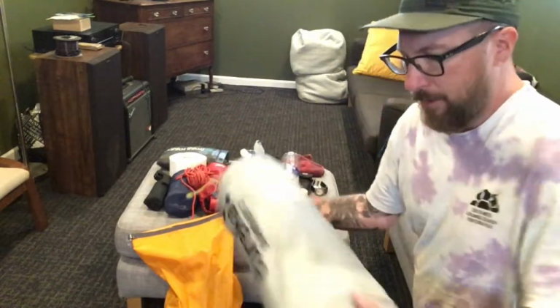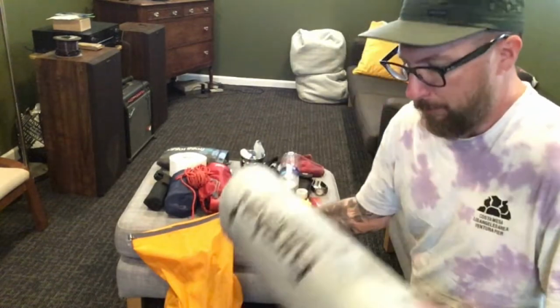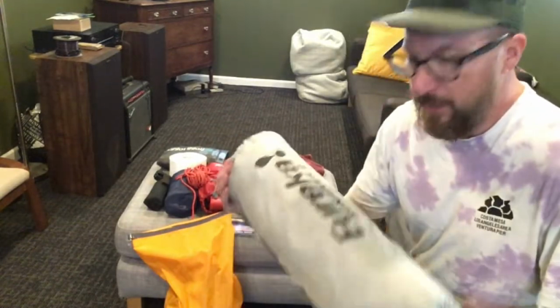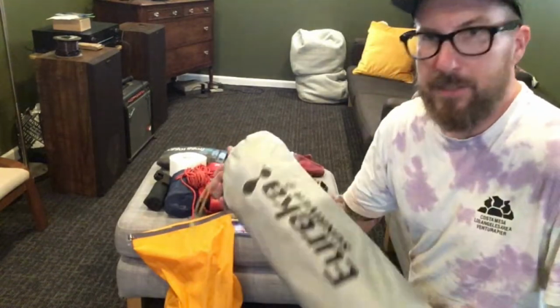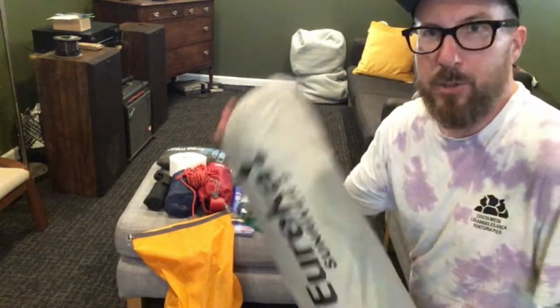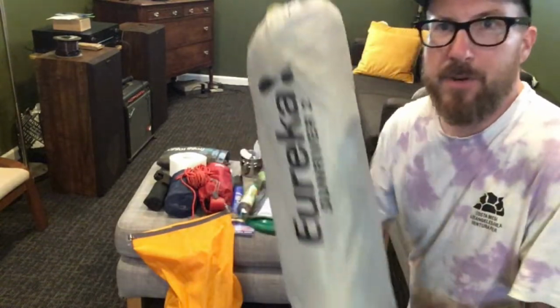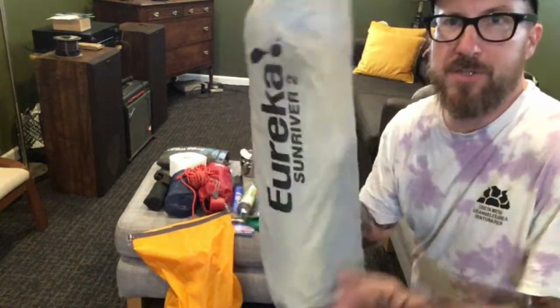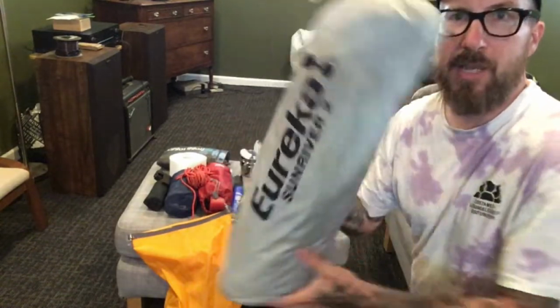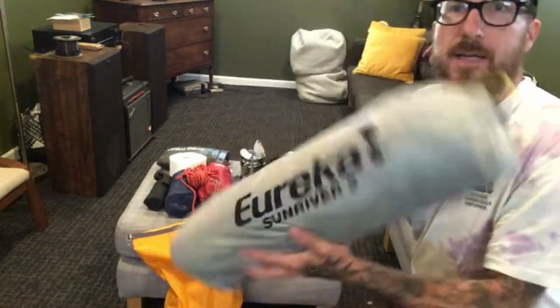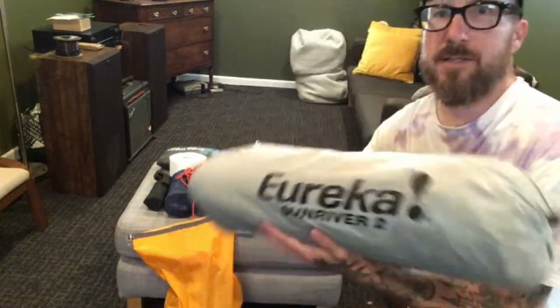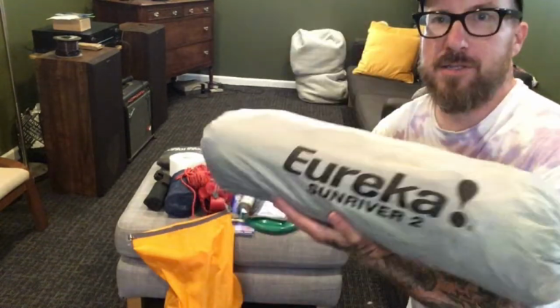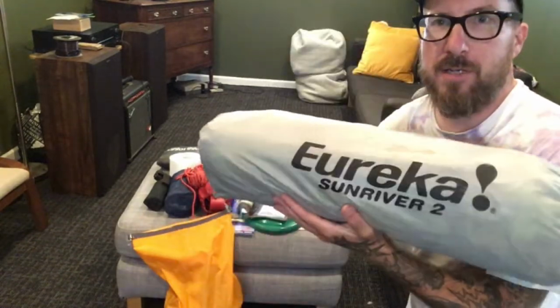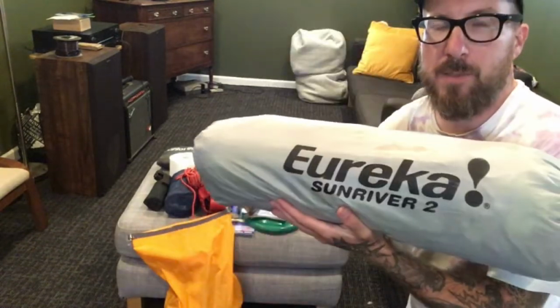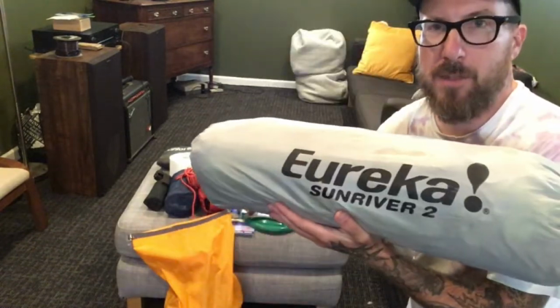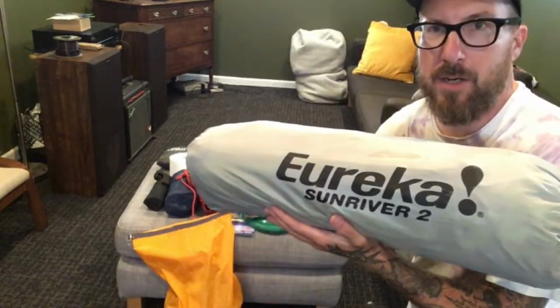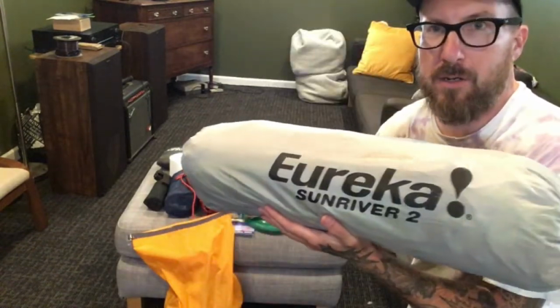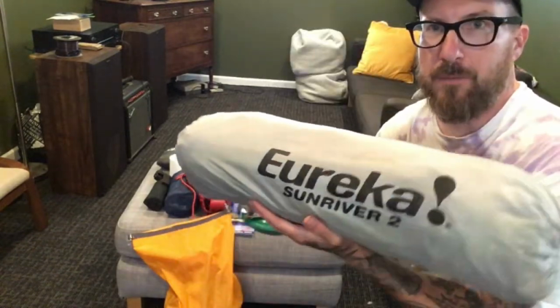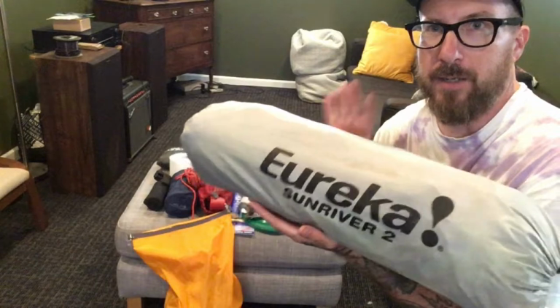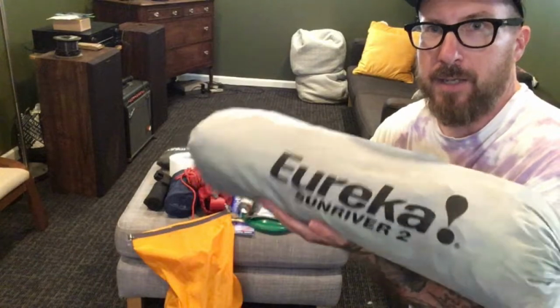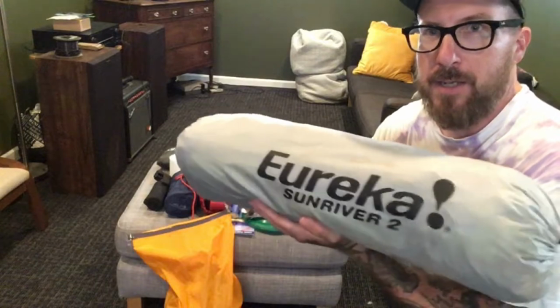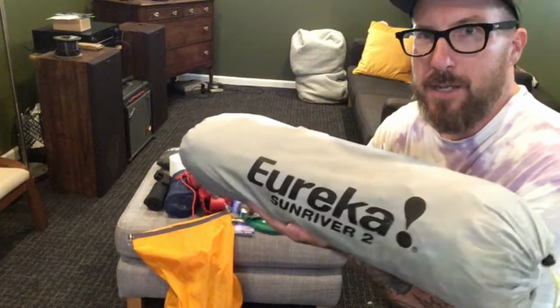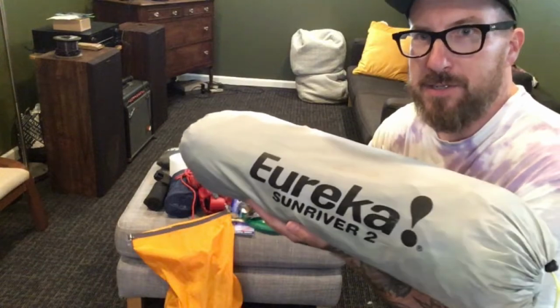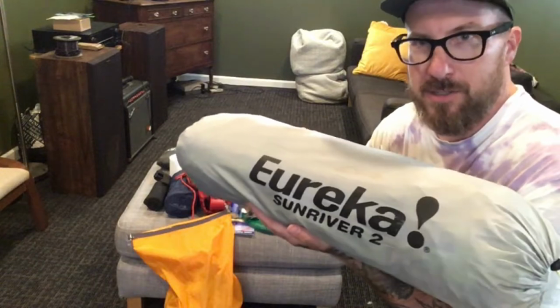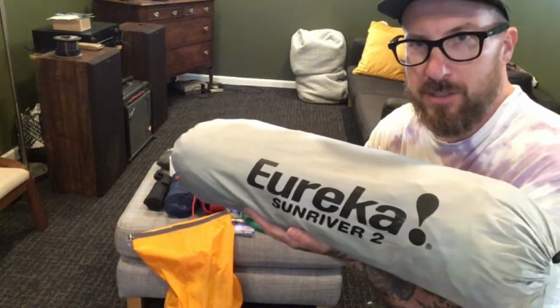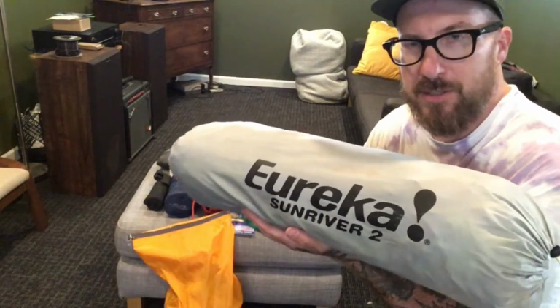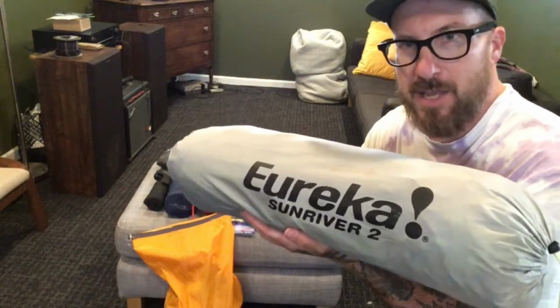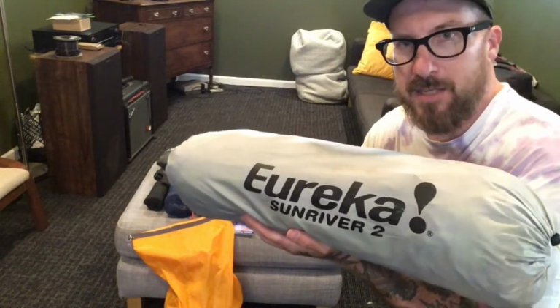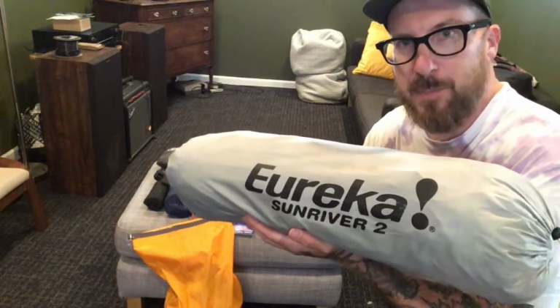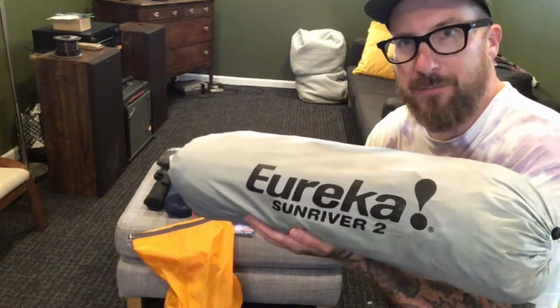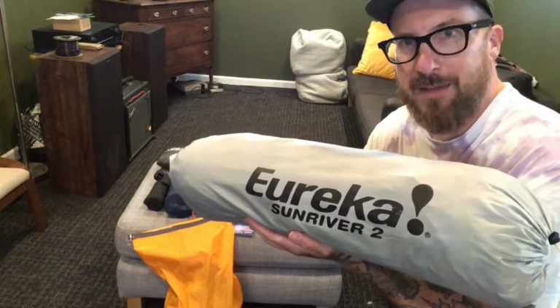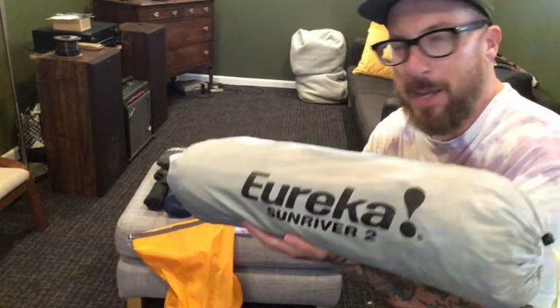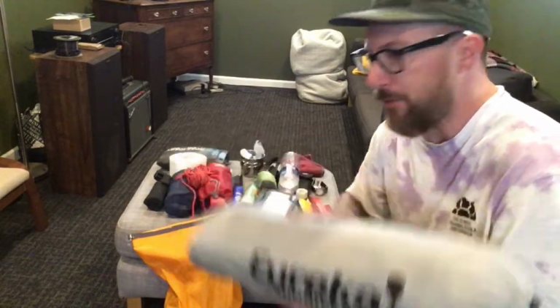Bringing the two-person tent because it's going to be me and my girlfriend. This is a good little tent, it's about five pounds.